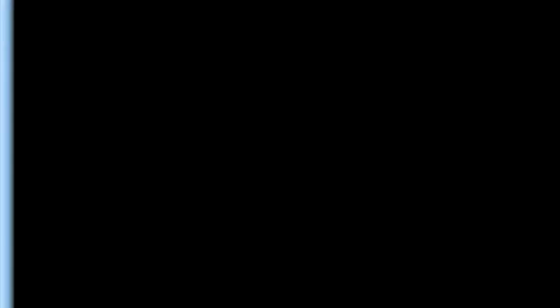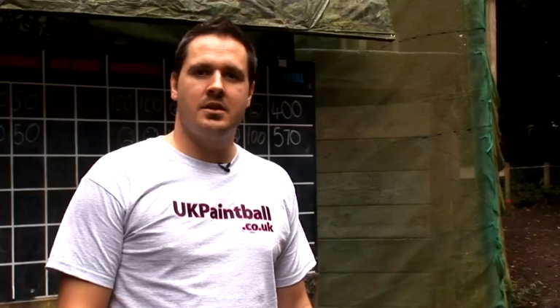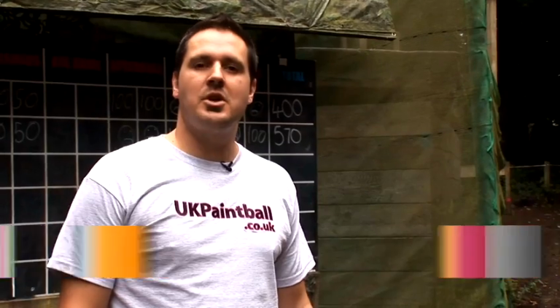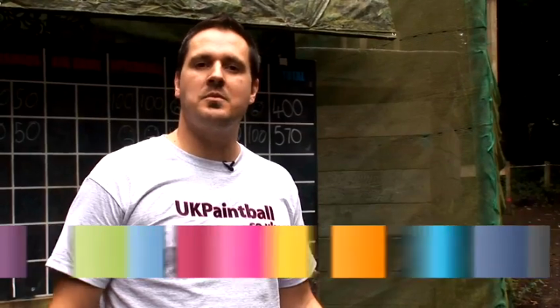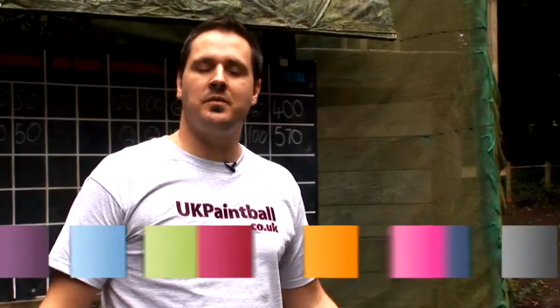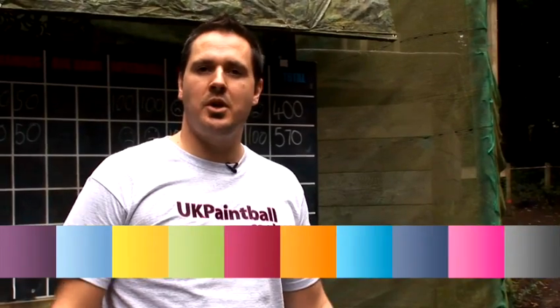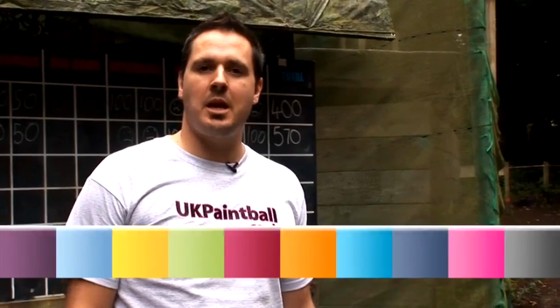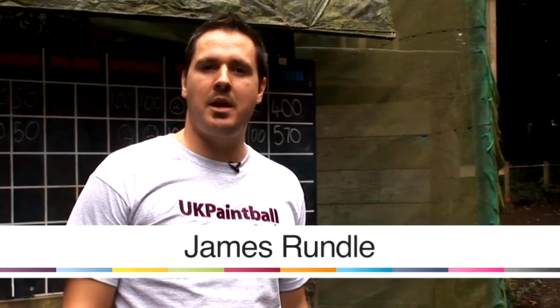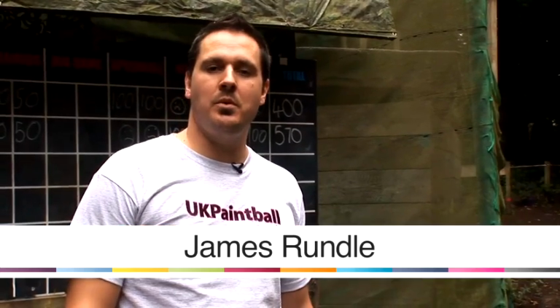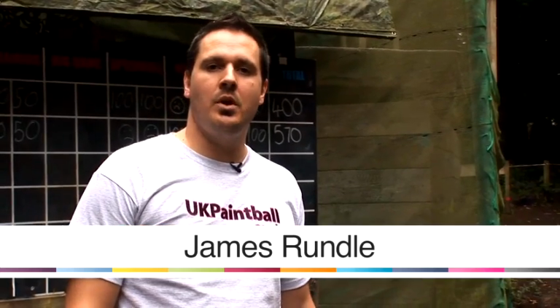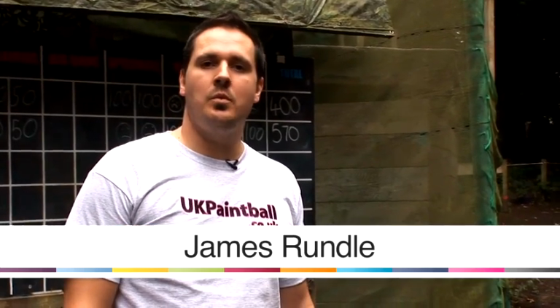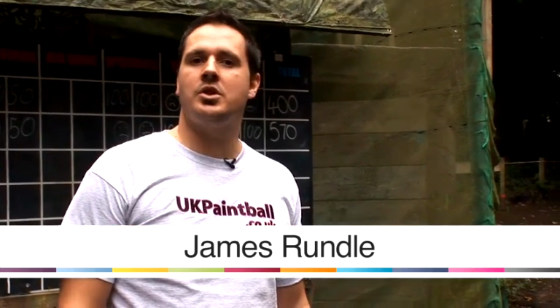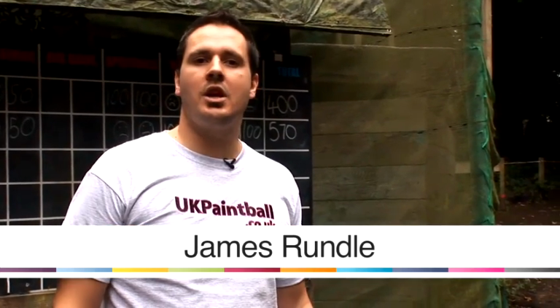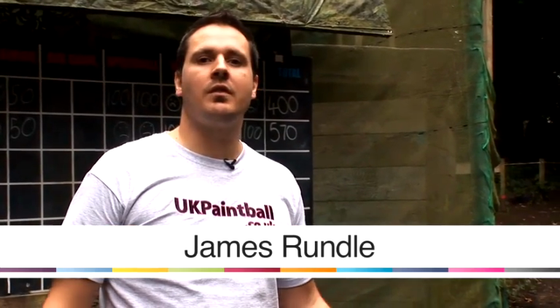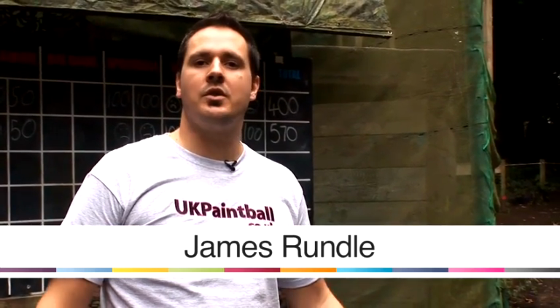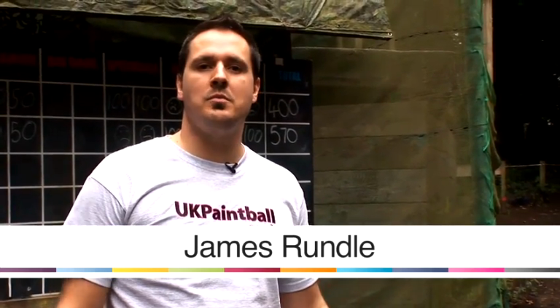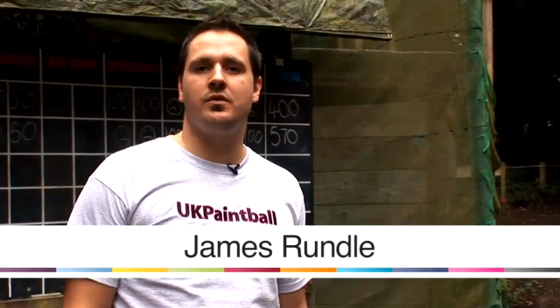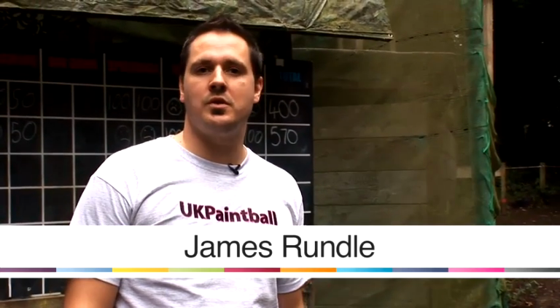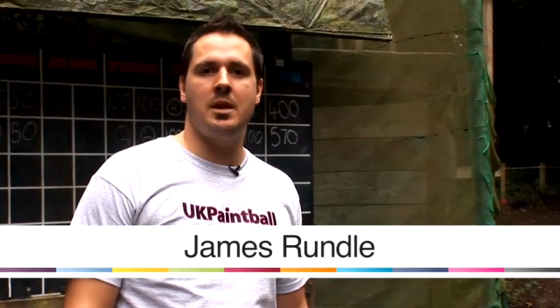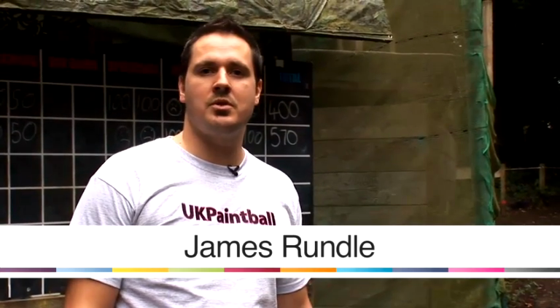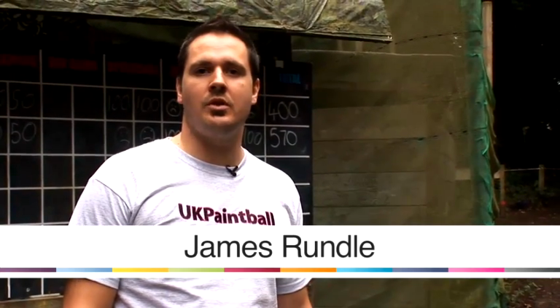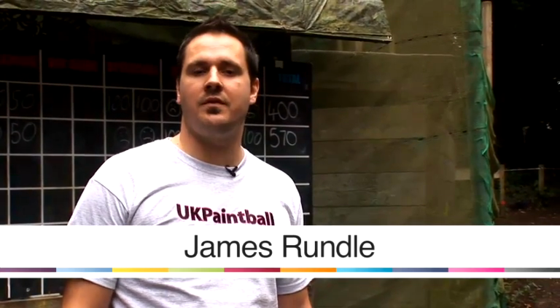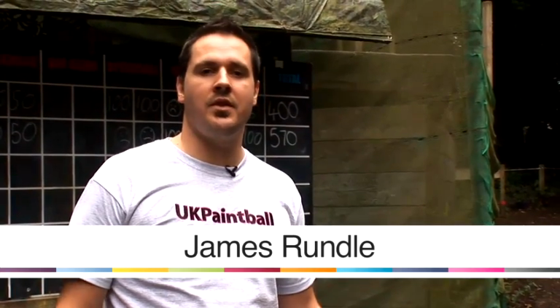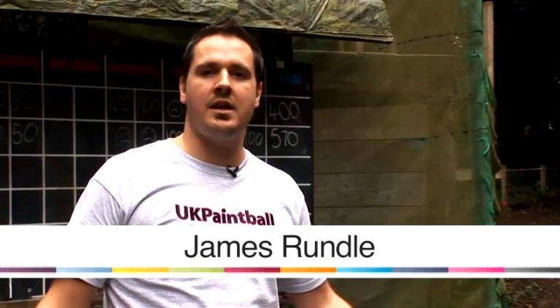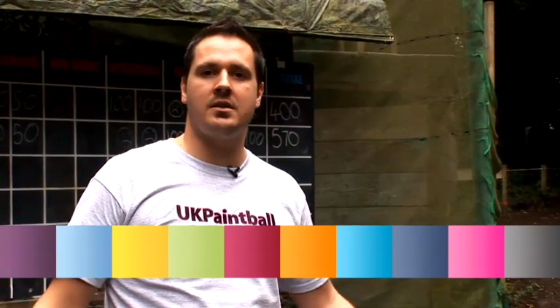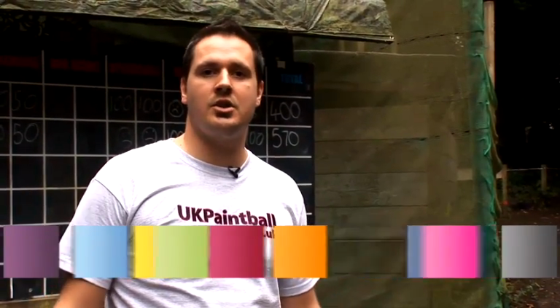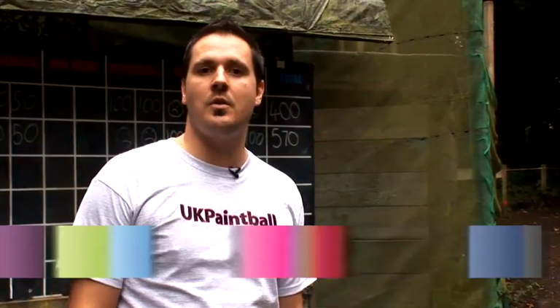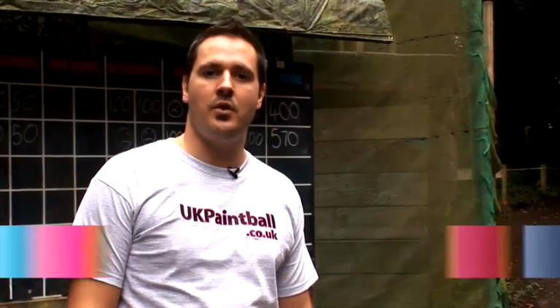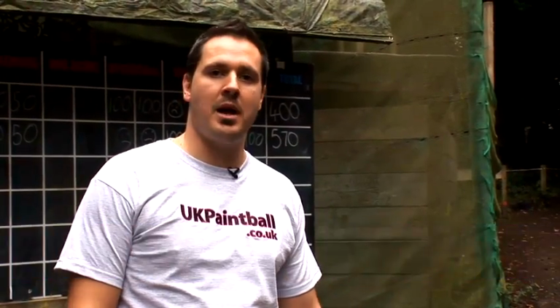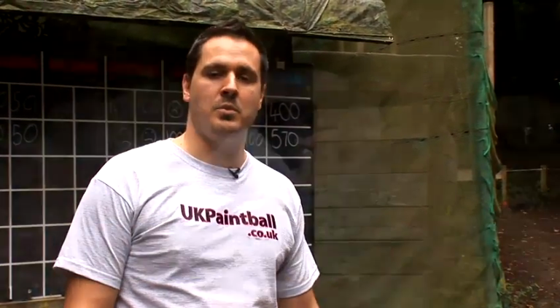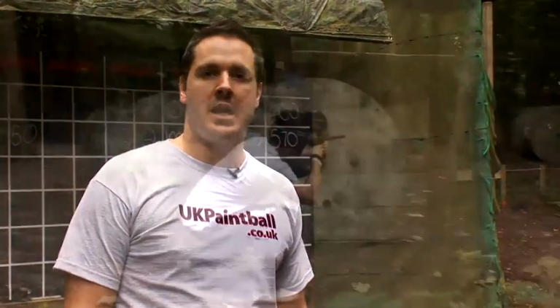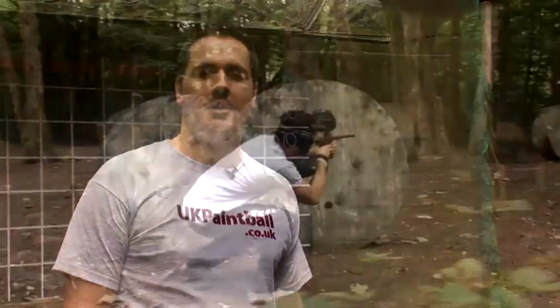I'm James from UK Paintball. We're just going to run through some useful tips on different things to do with your paintball day out.